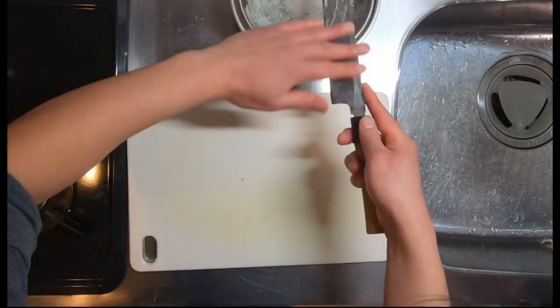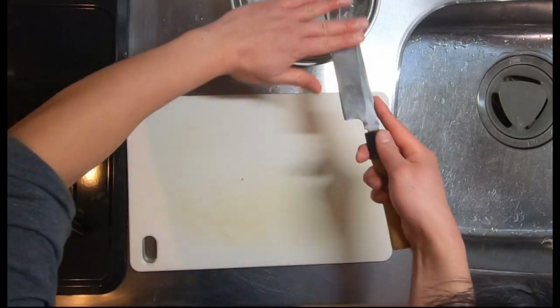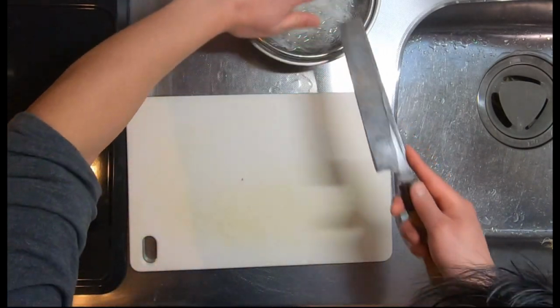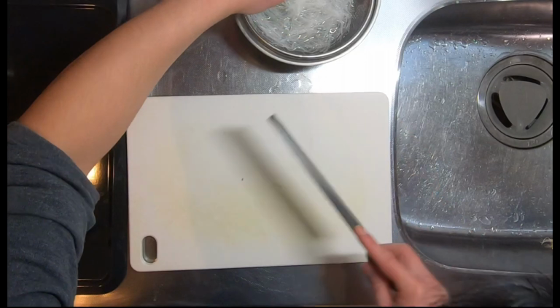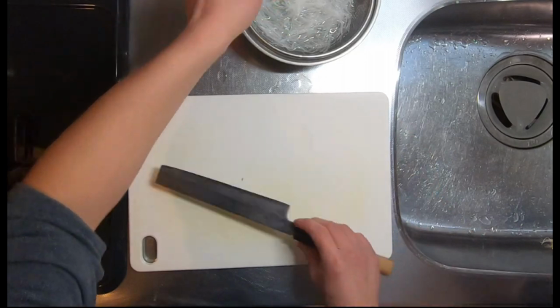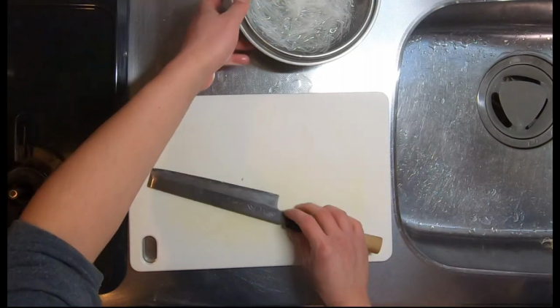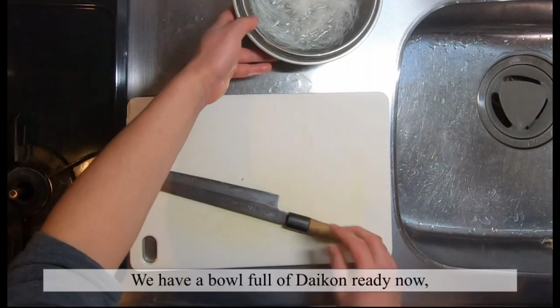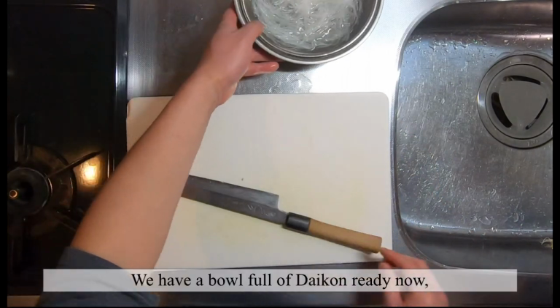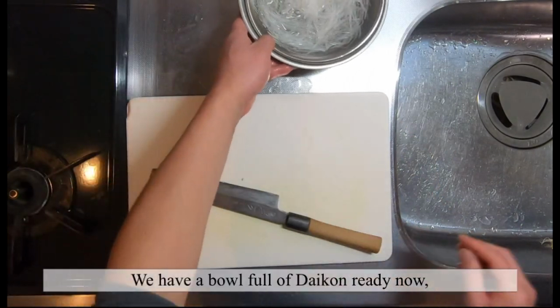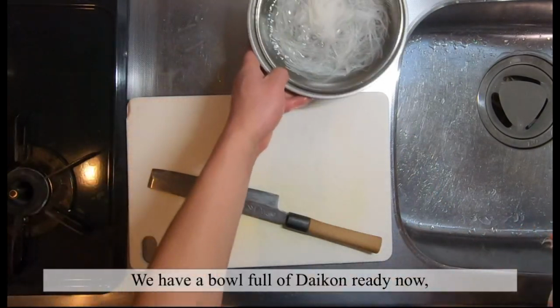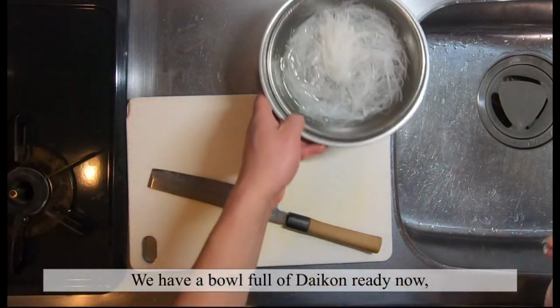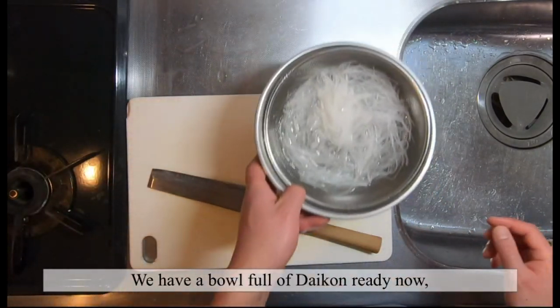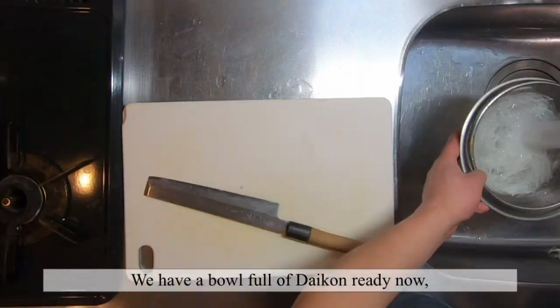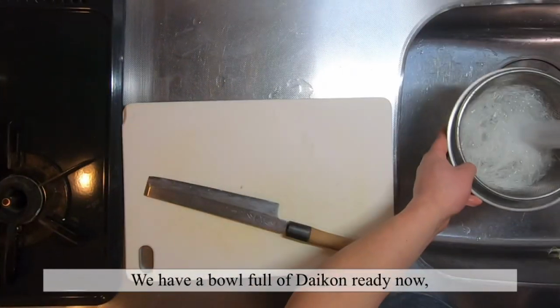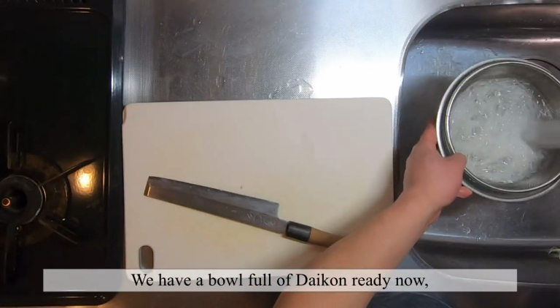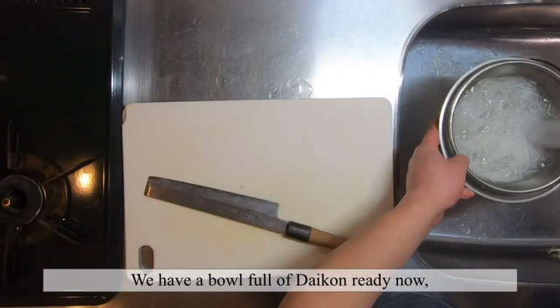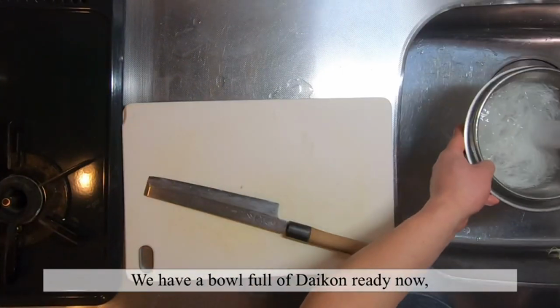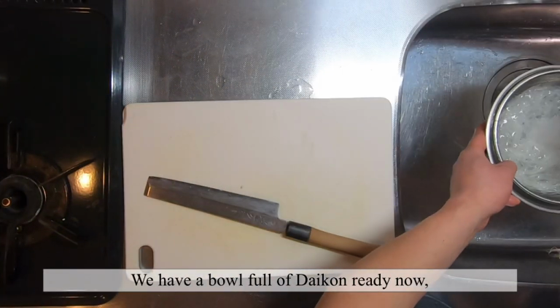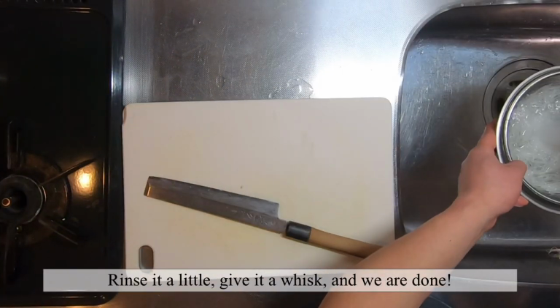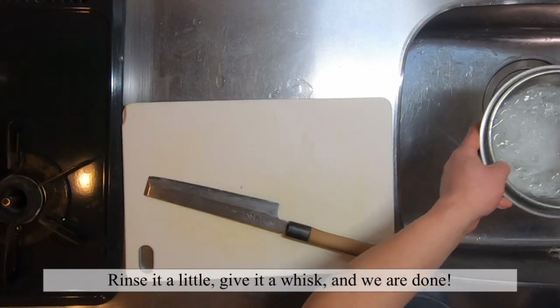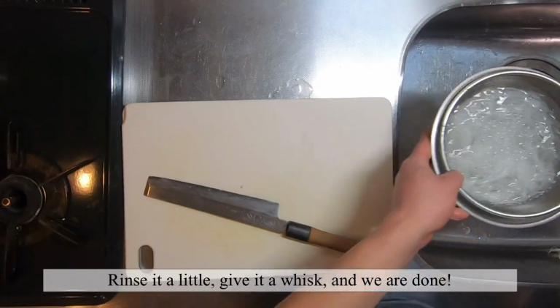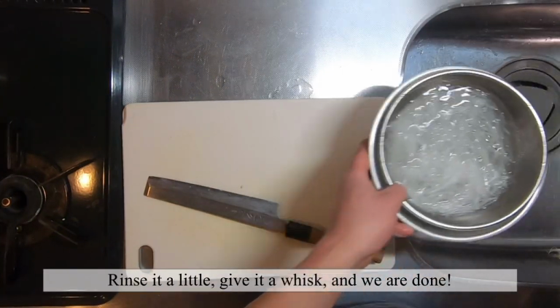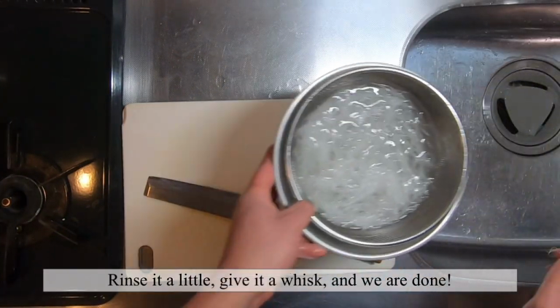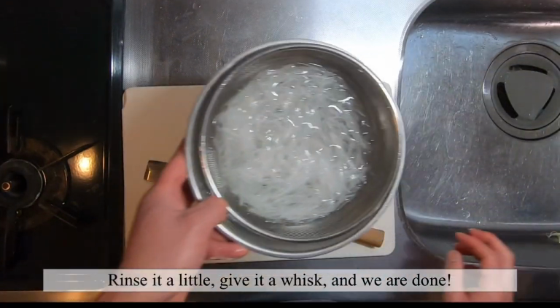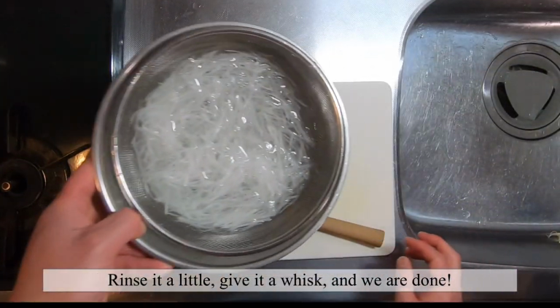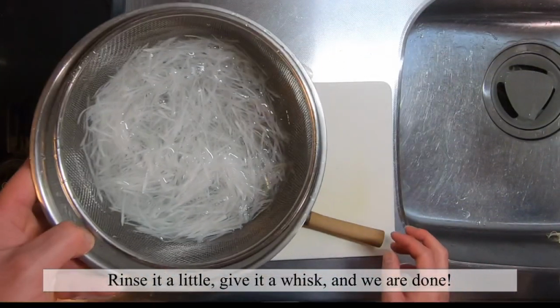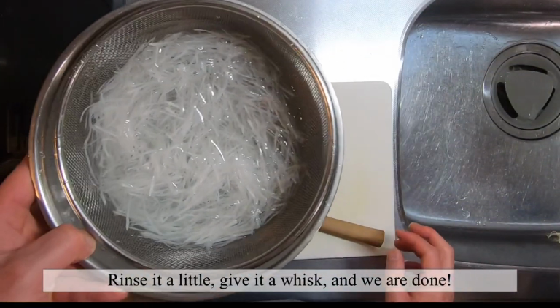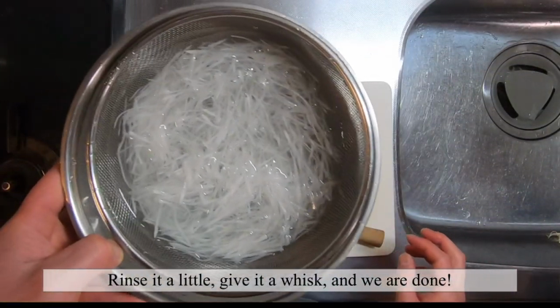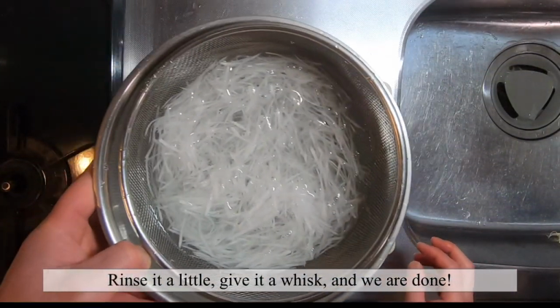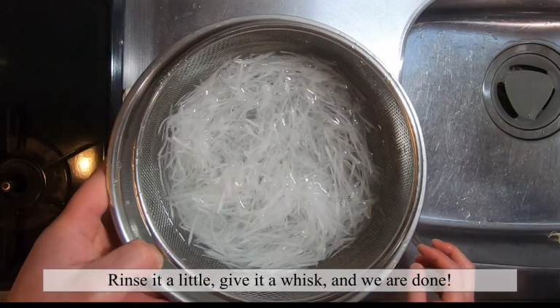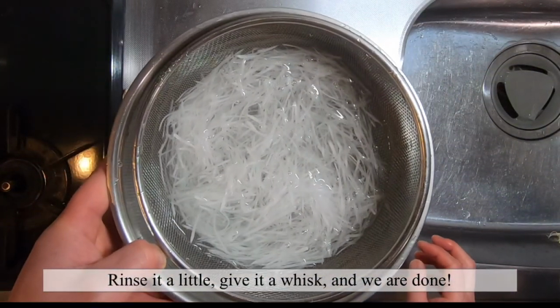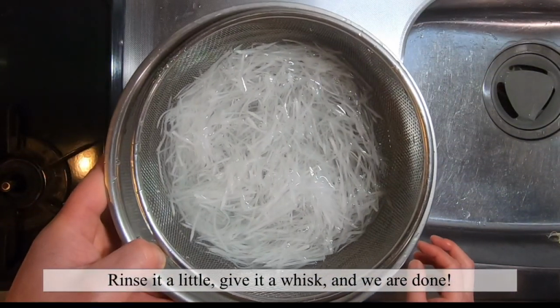So we have a bowl full of Daikon ready. Rinse it a little, give it a whisk, and we're done.